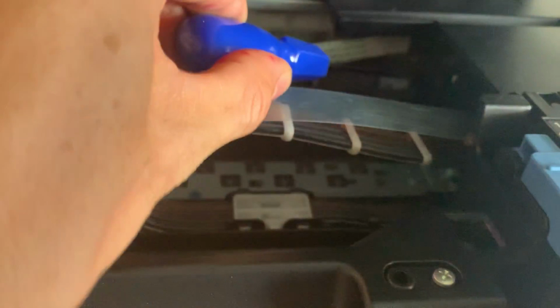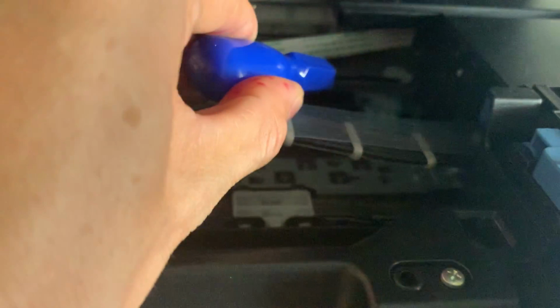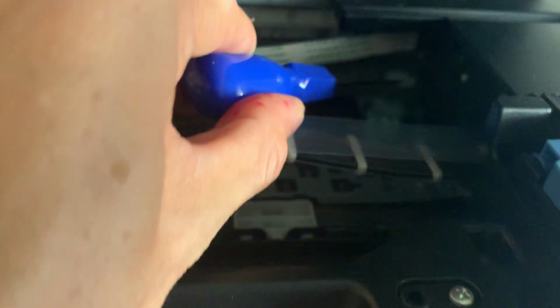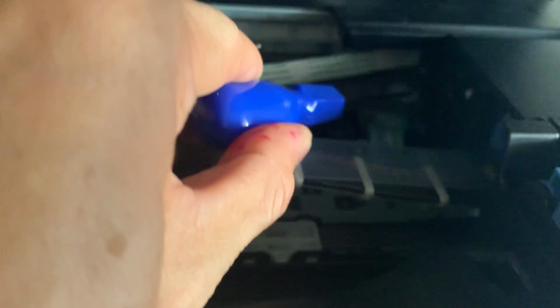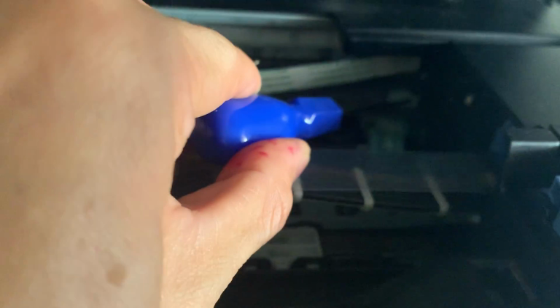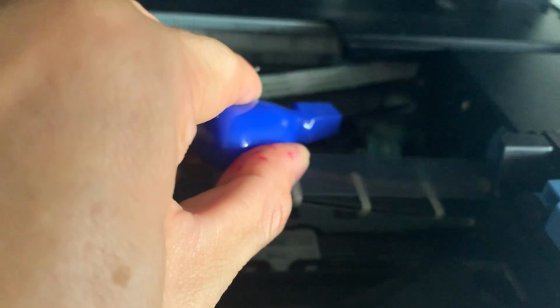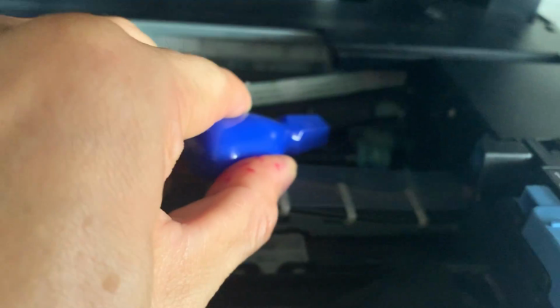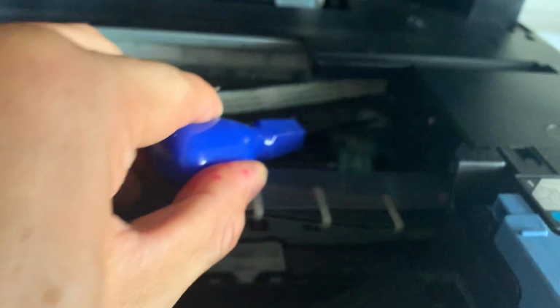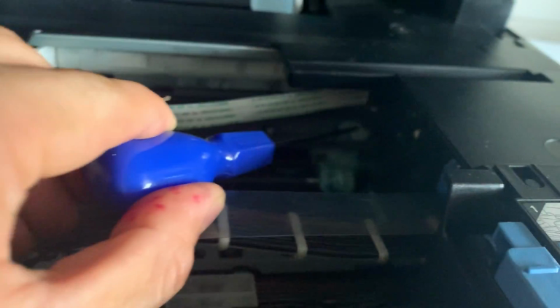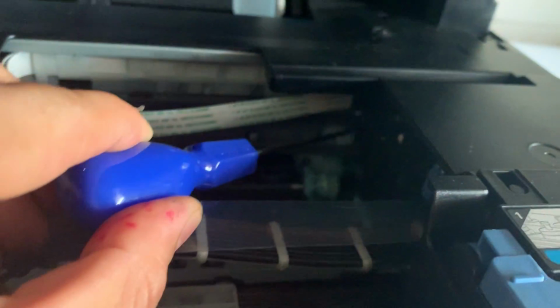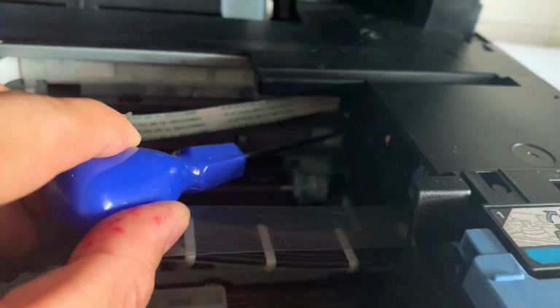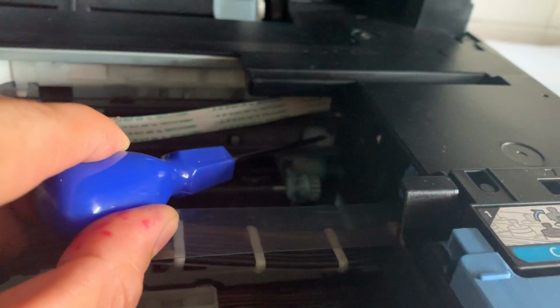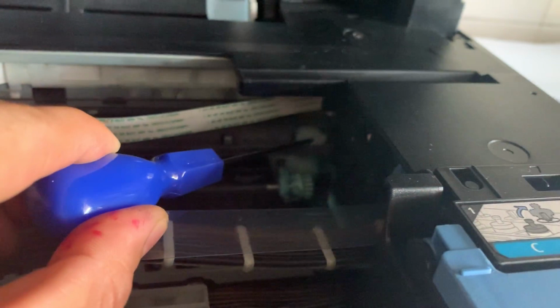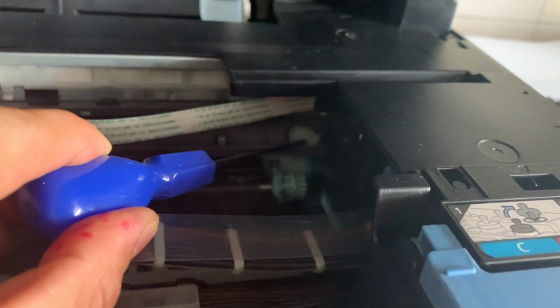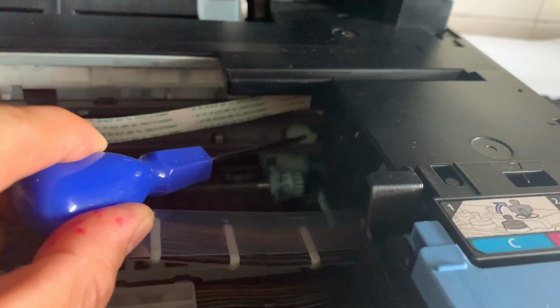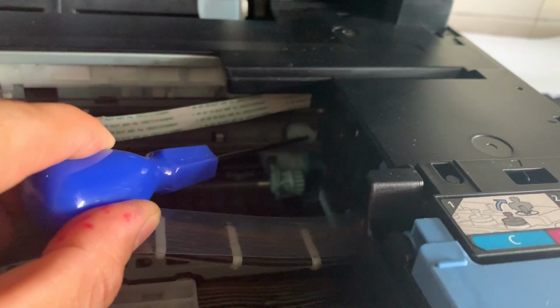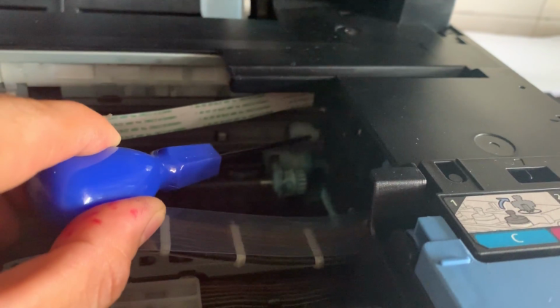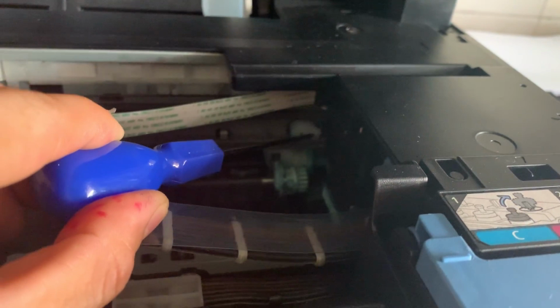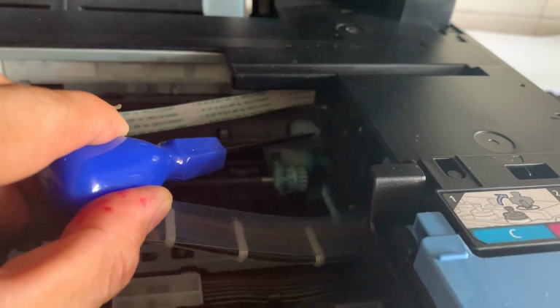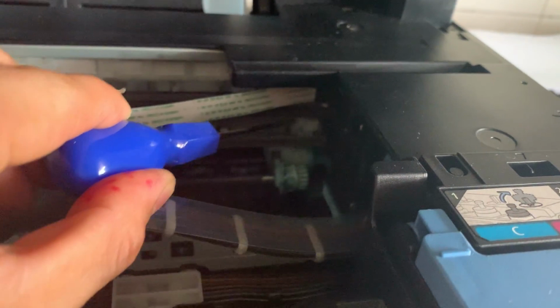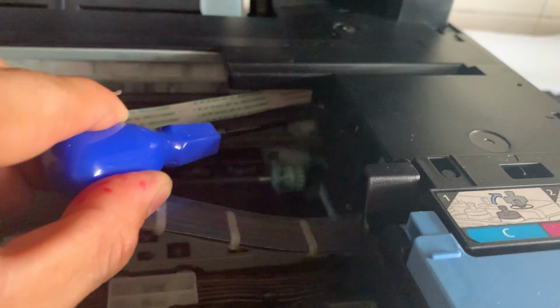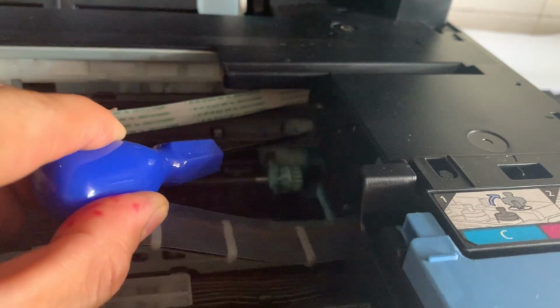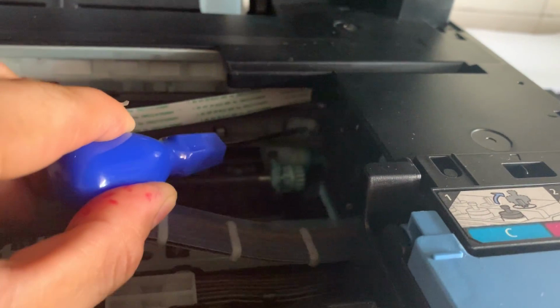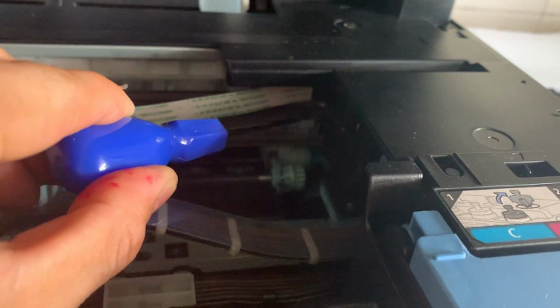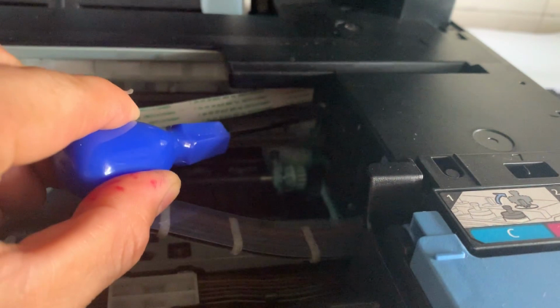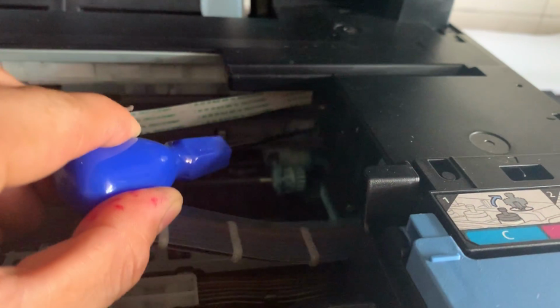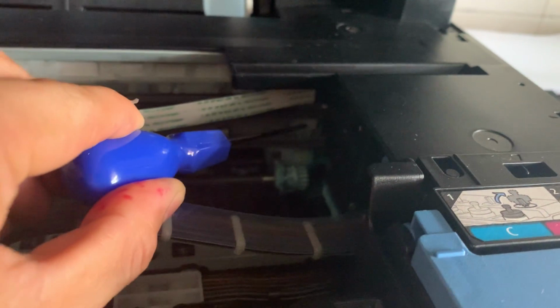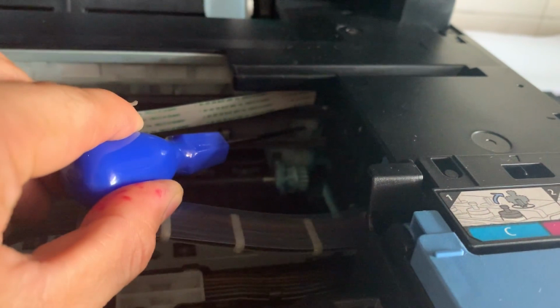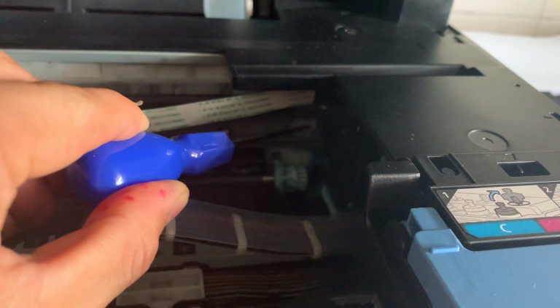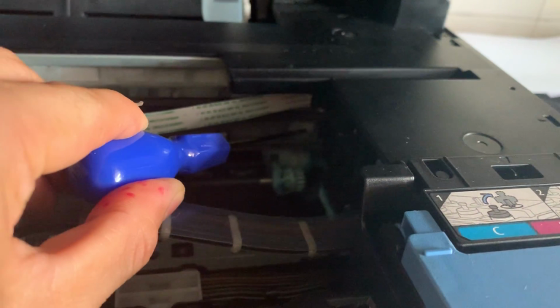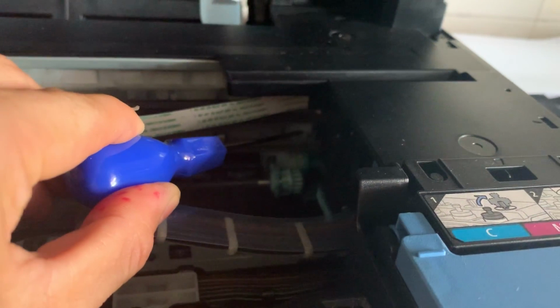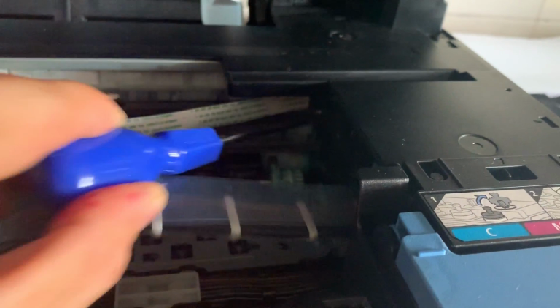Put it in. Push. Put. Push — yeah, push it in. Yeah.